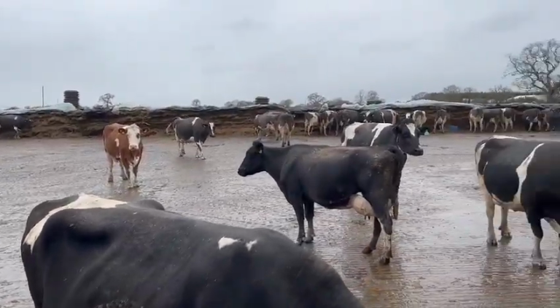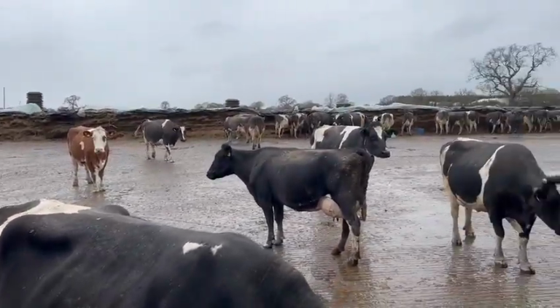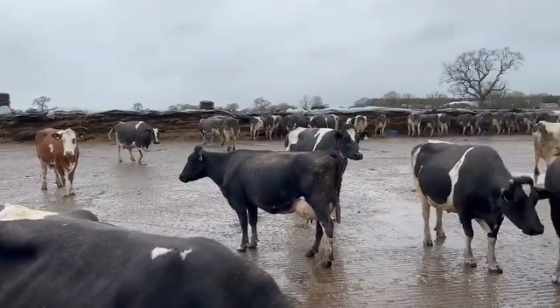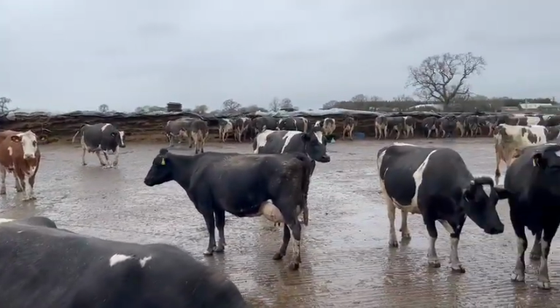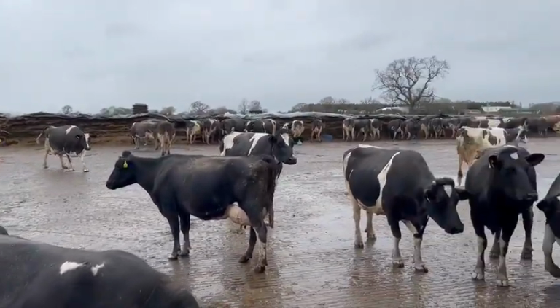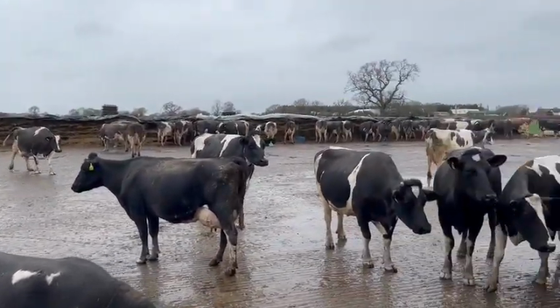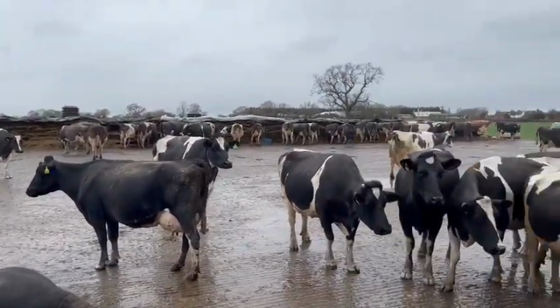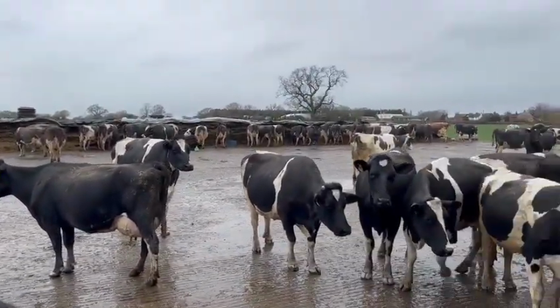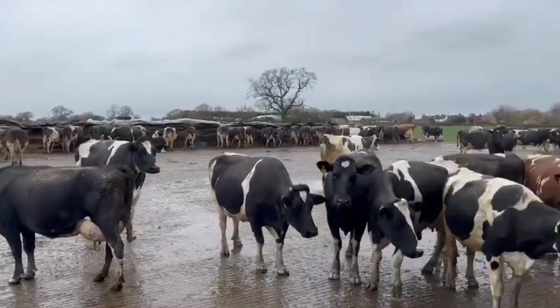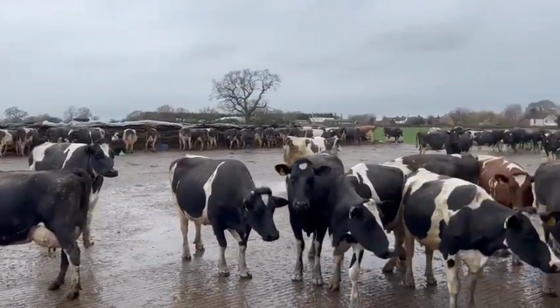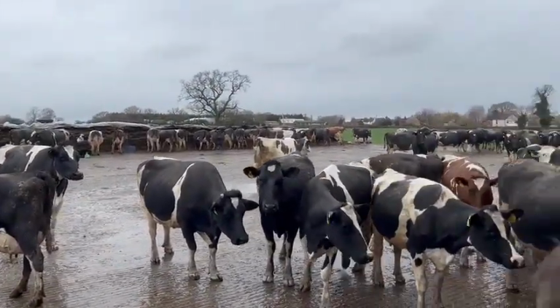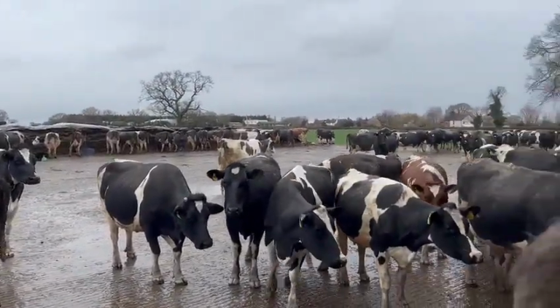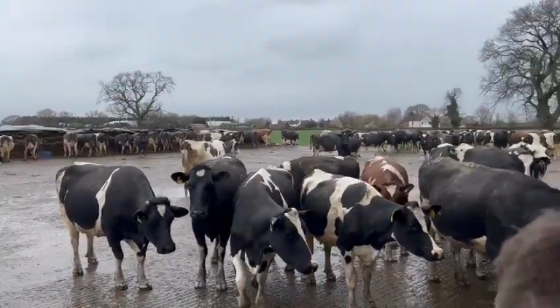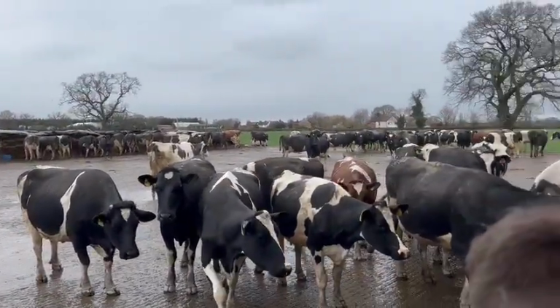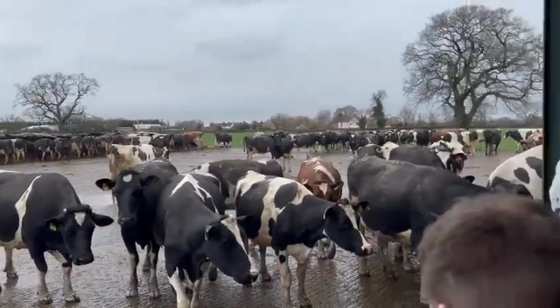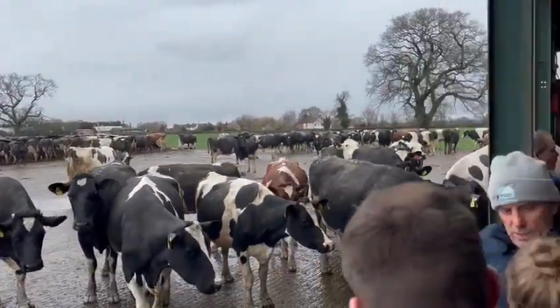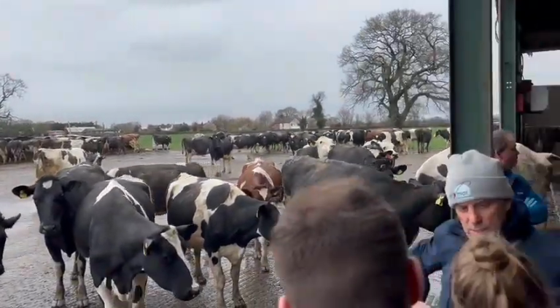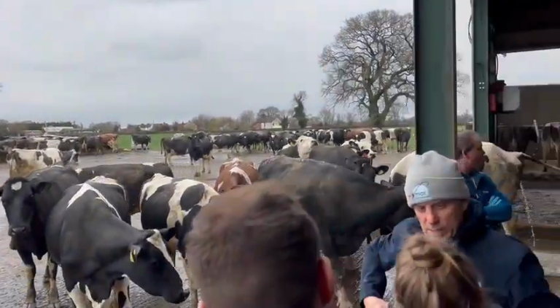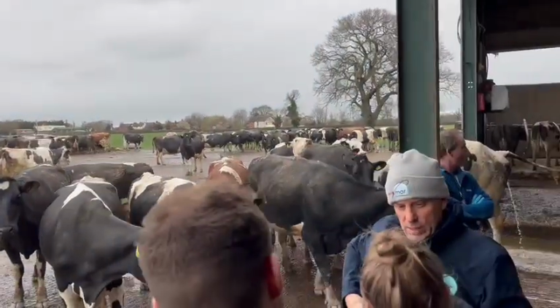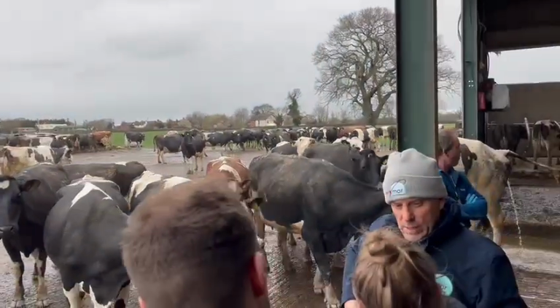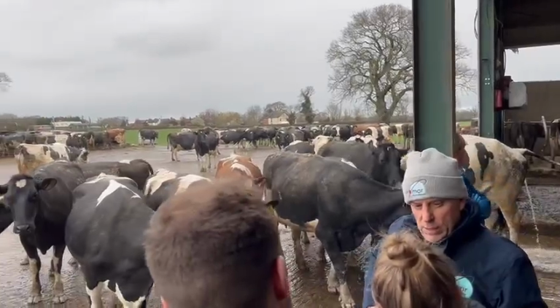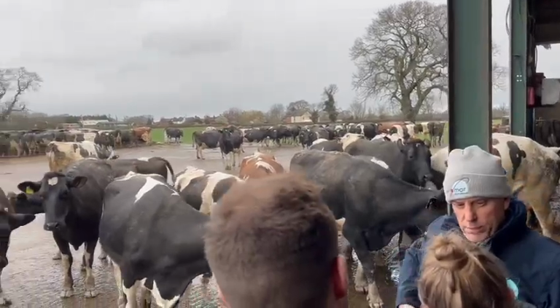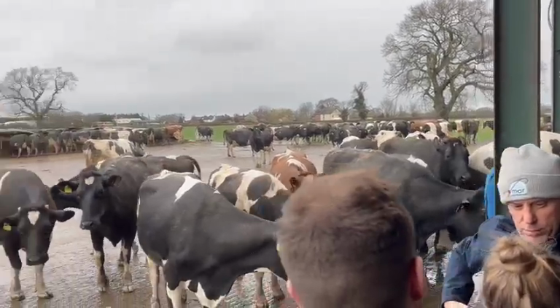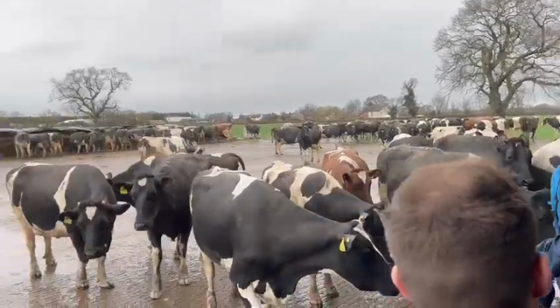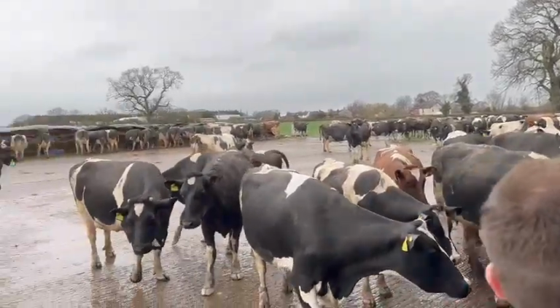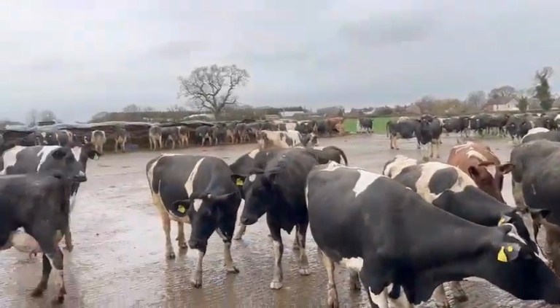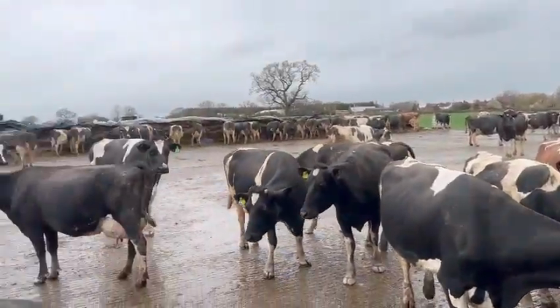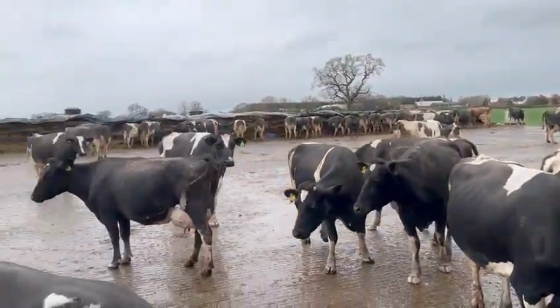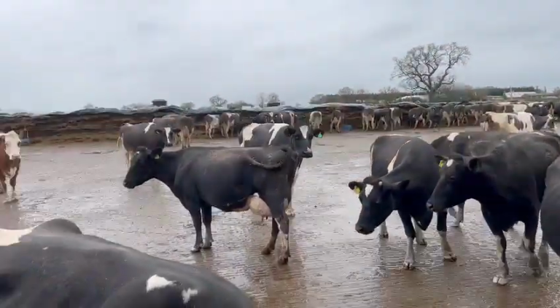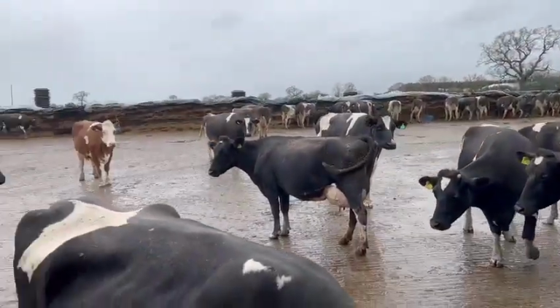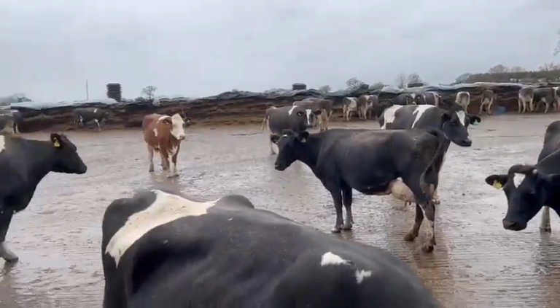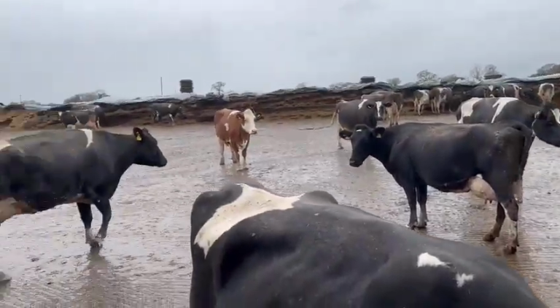Amazing. So this is Cow Signals here from England. Thanks for watching.